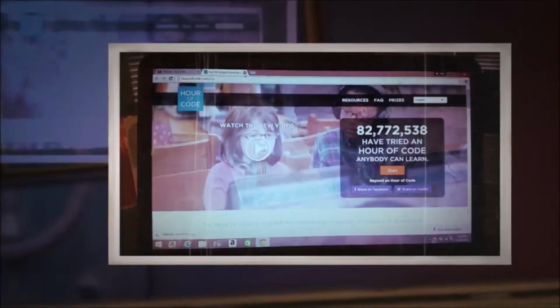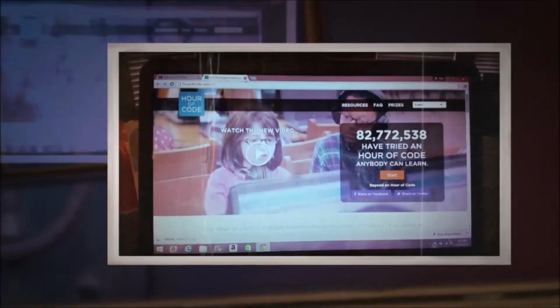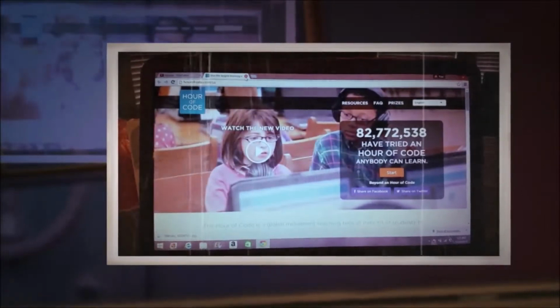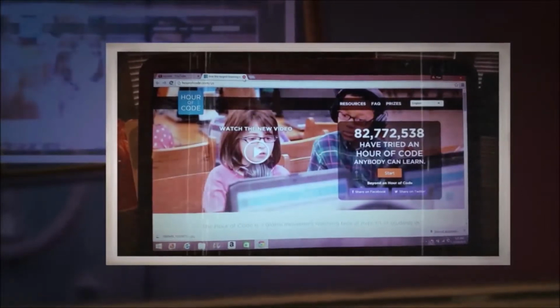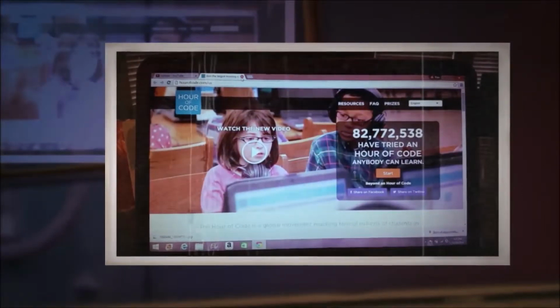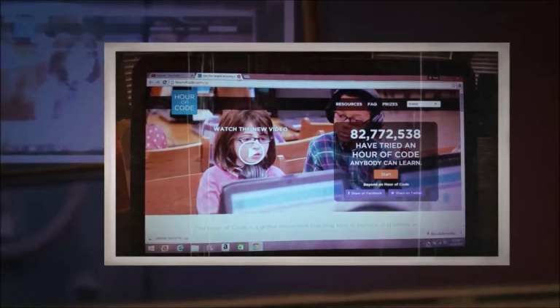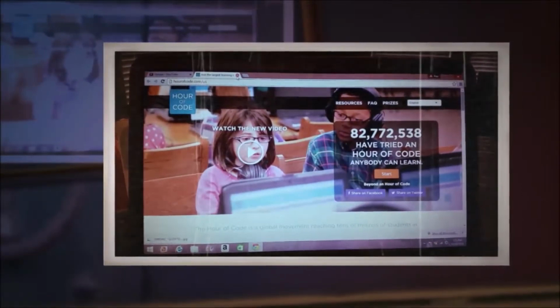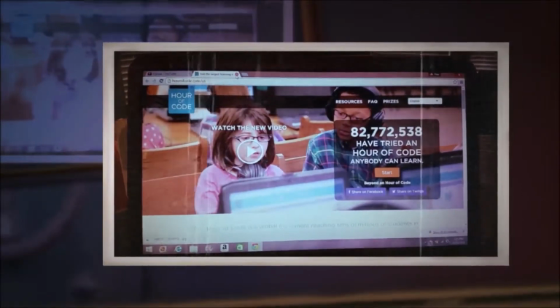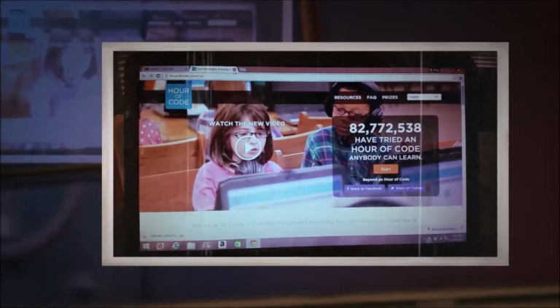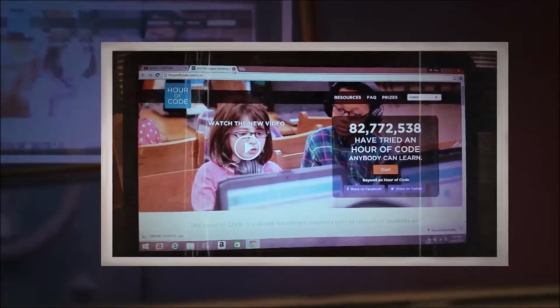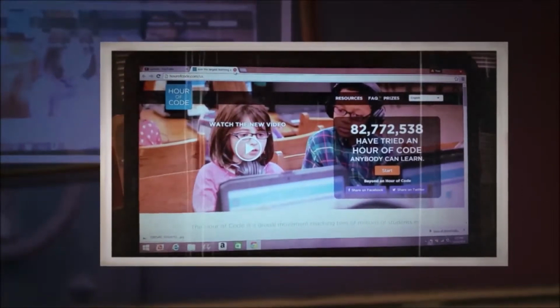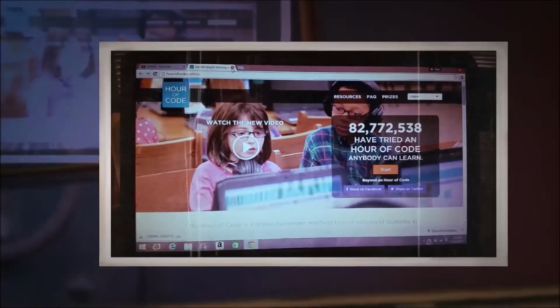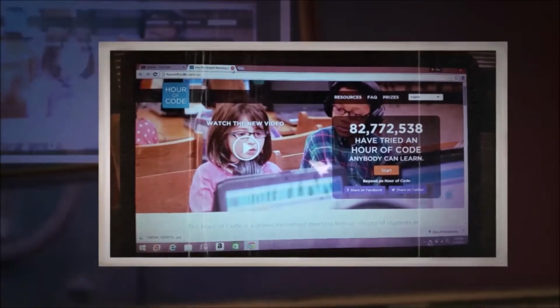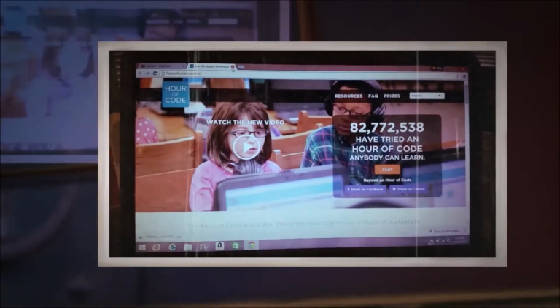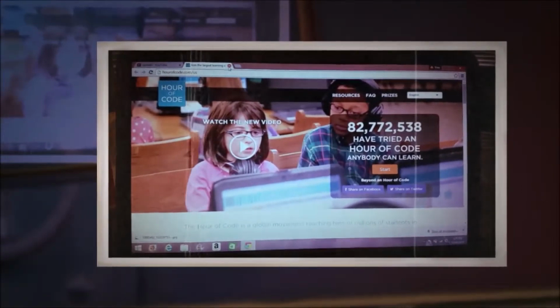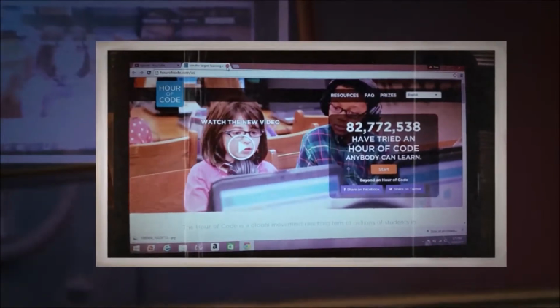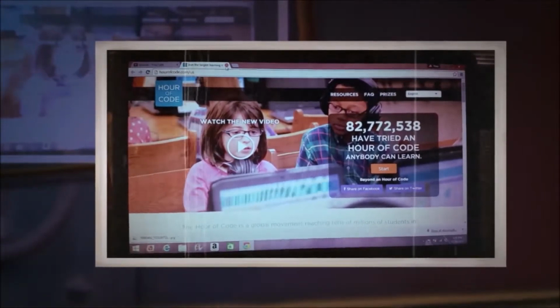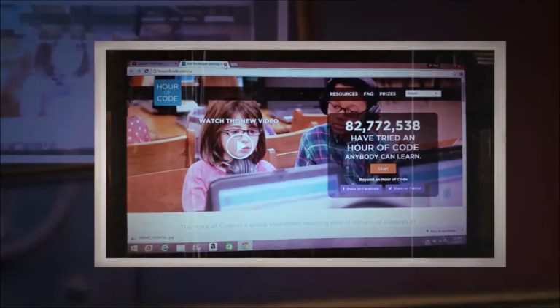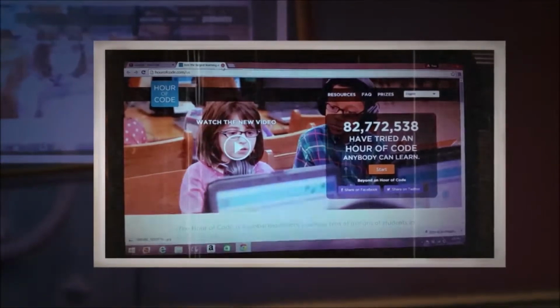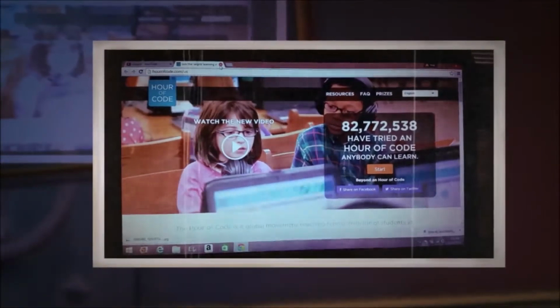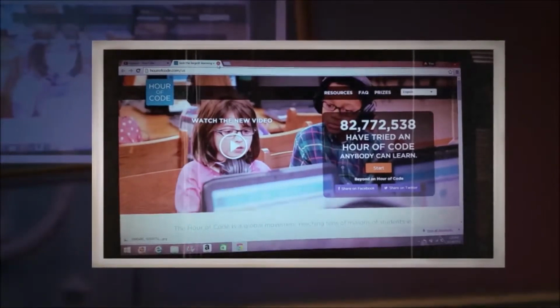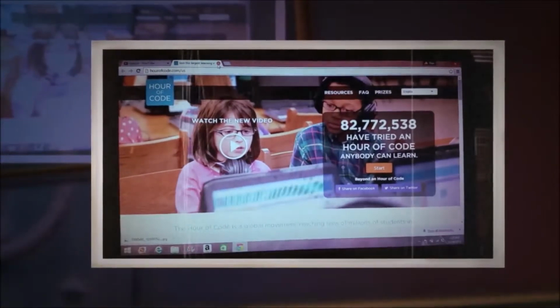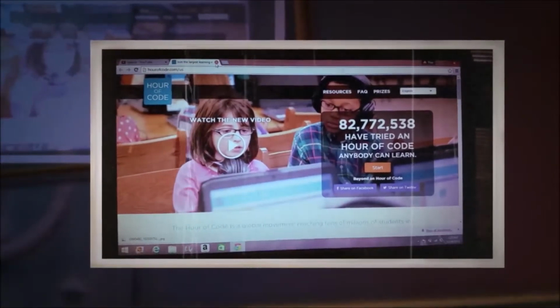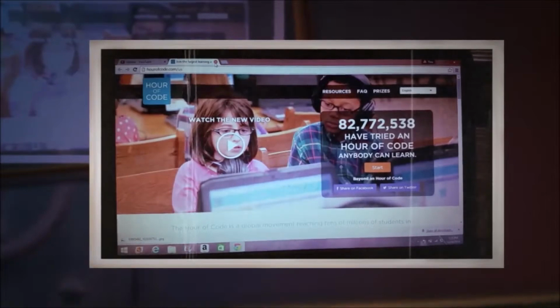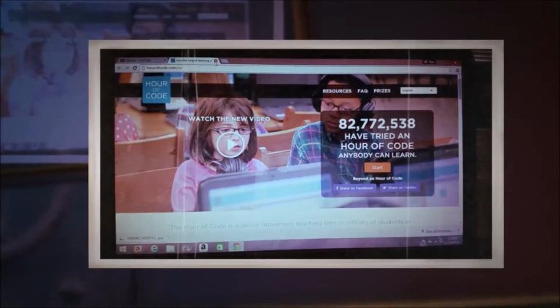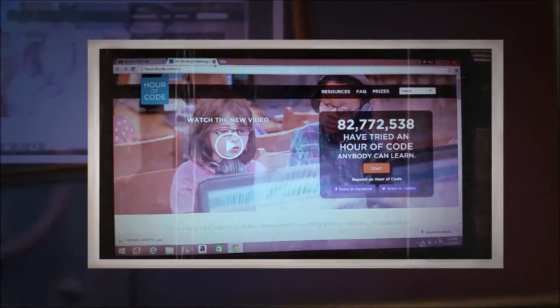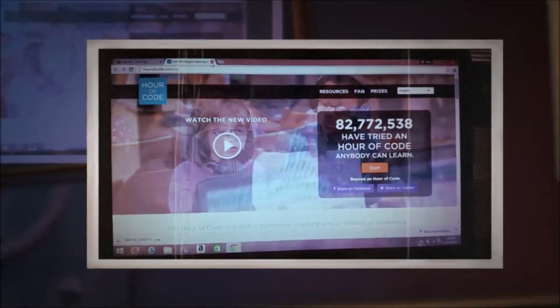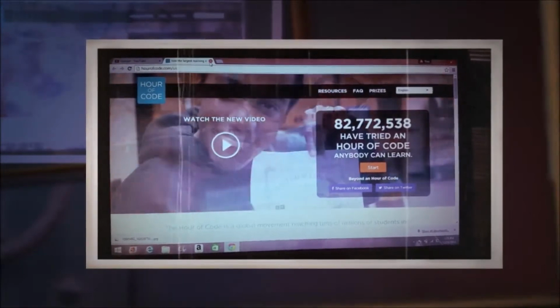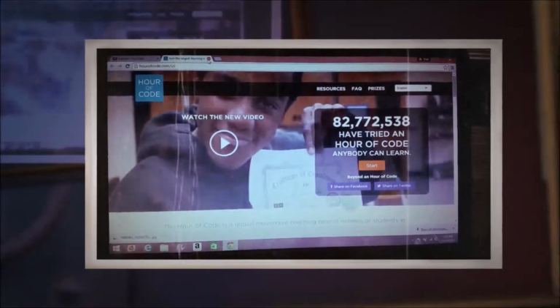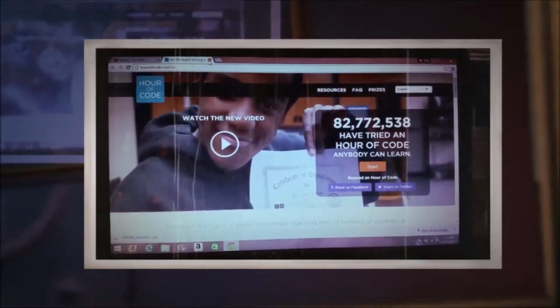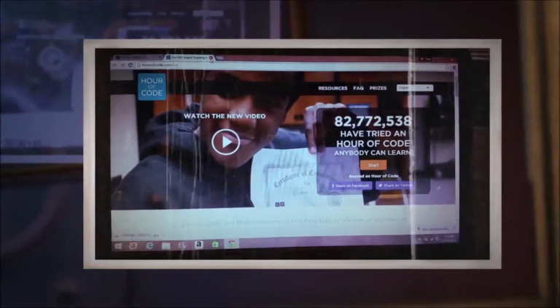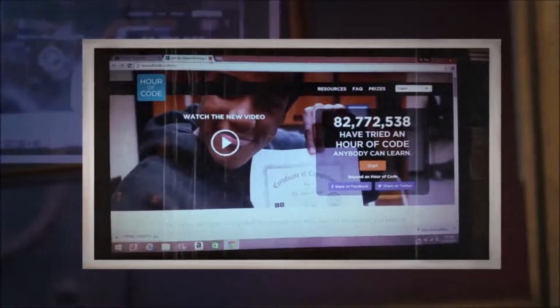Hi guys, I want to do a sneak peek of a future vlog — I'm going to work on an hour of code. I'm not sure if you've seen it yet.